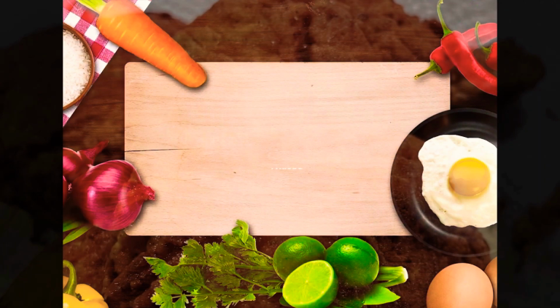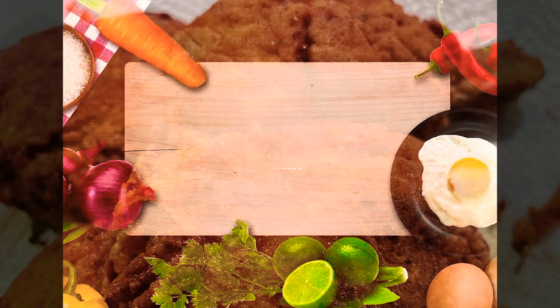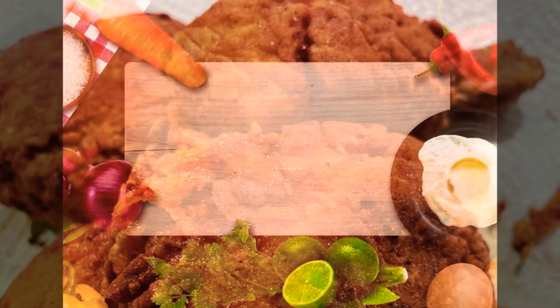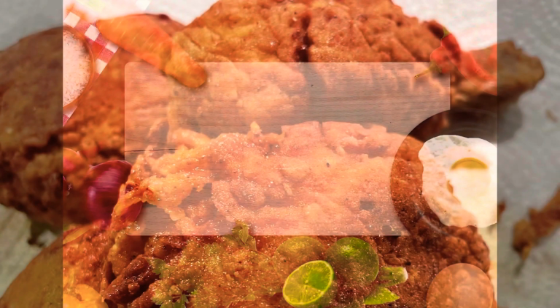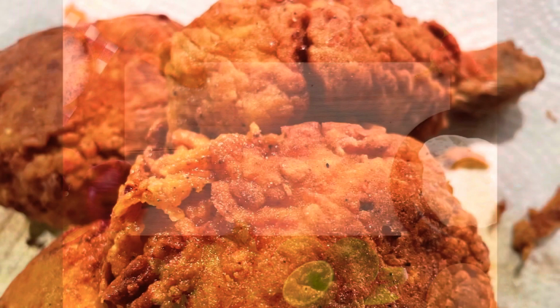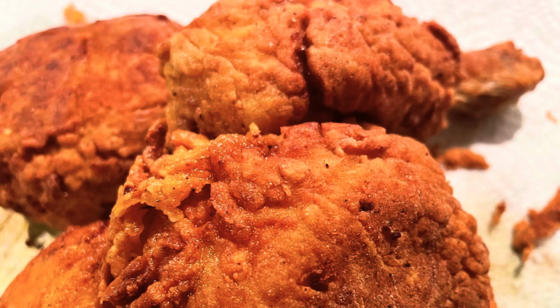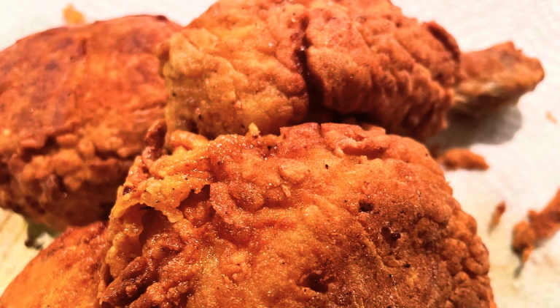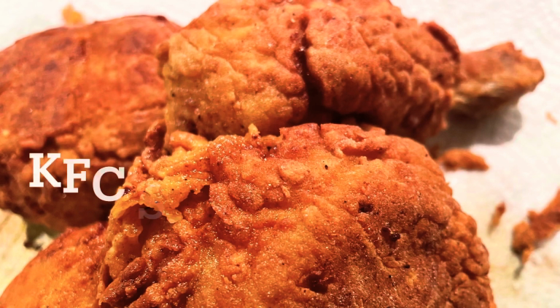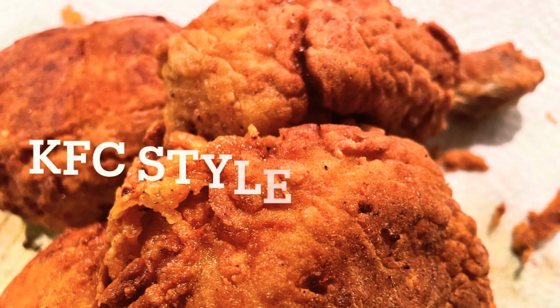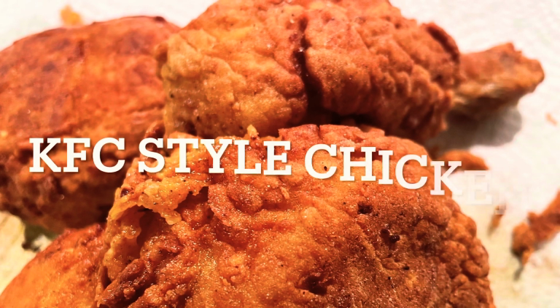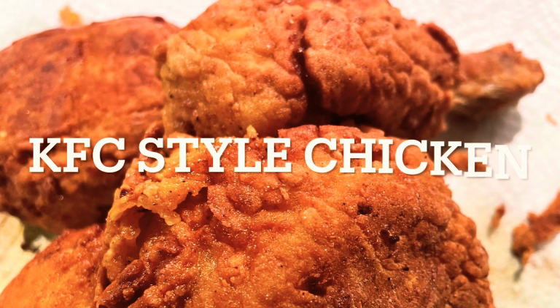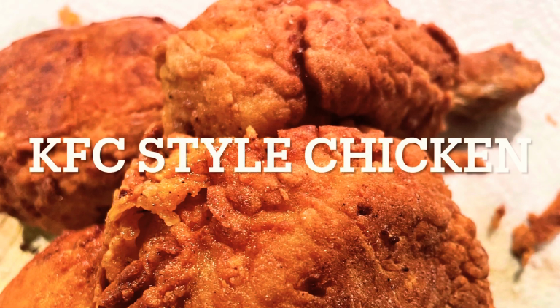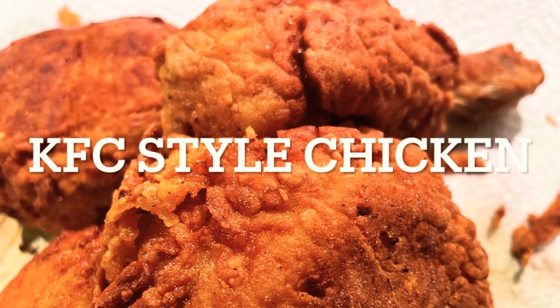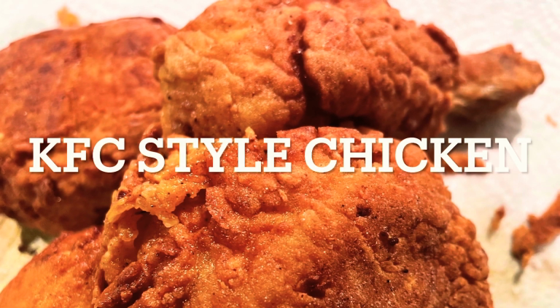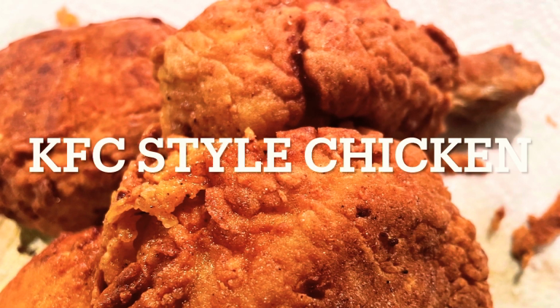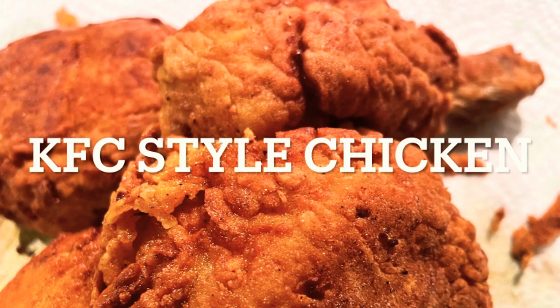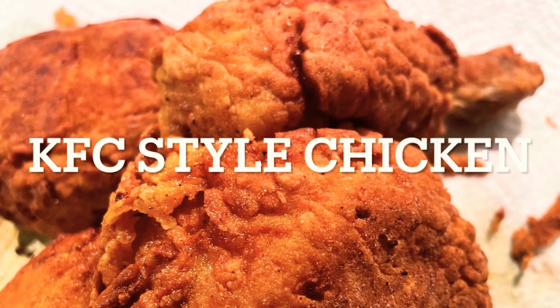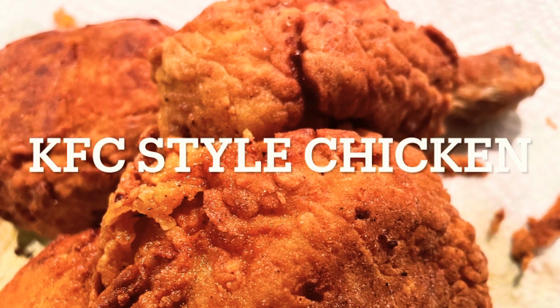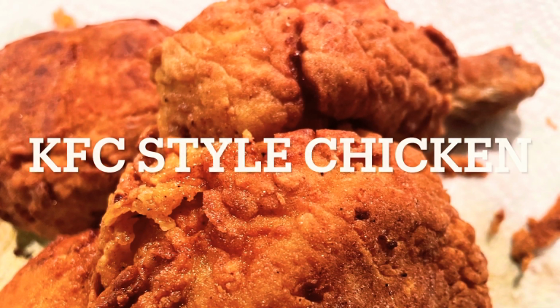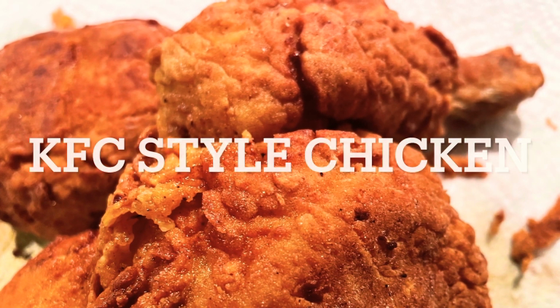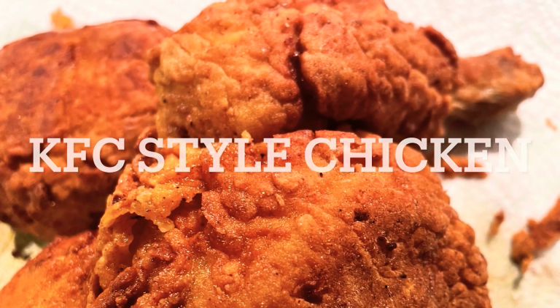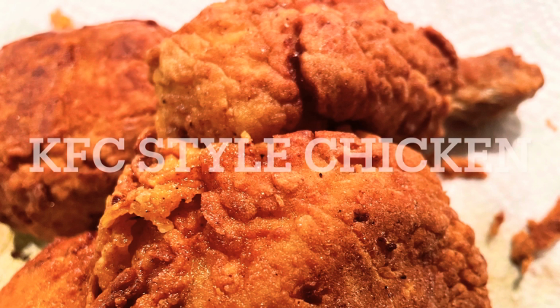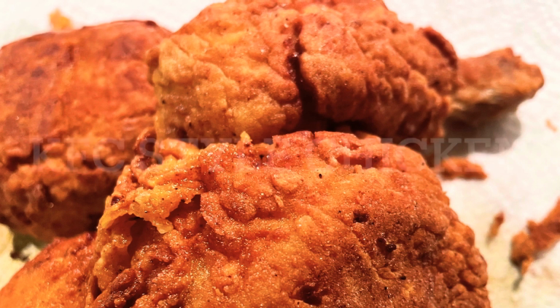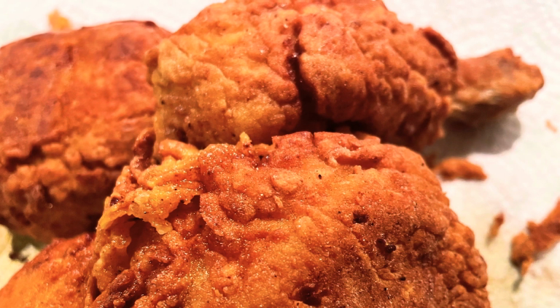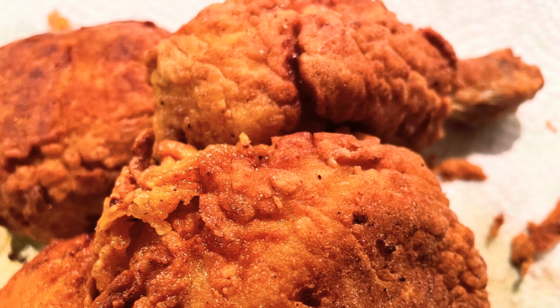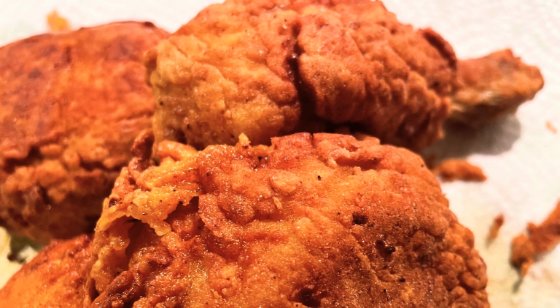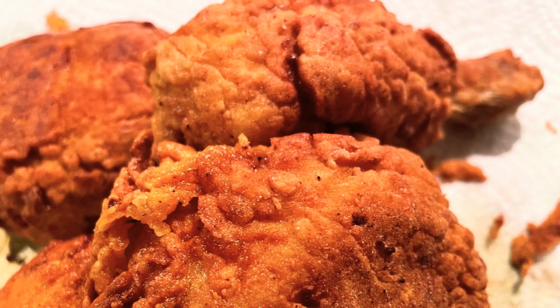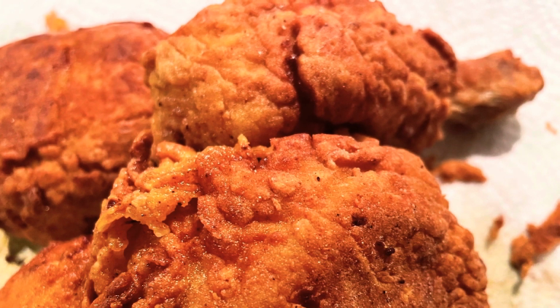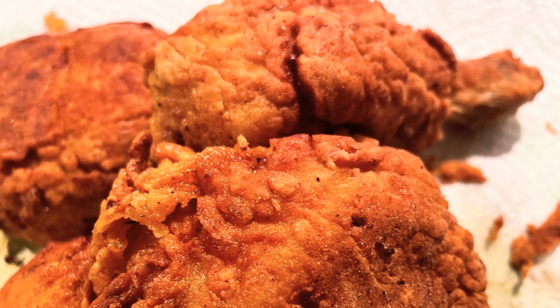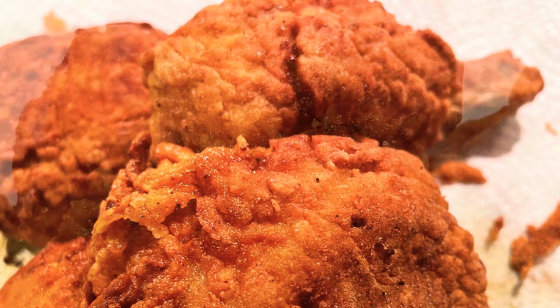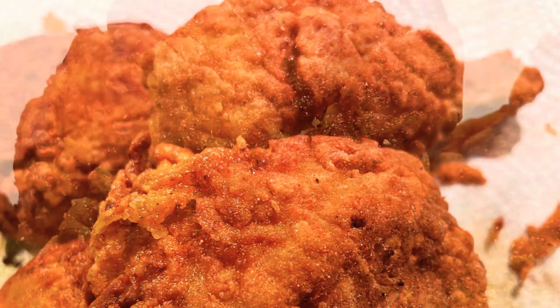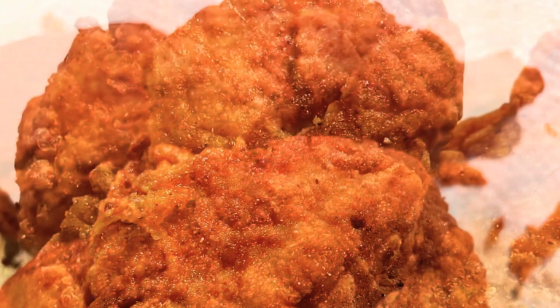Hi Friends! Welcome to Joyful Cooking and Vlogs. Today, I am going to show you how to cook chicken leg pieces.